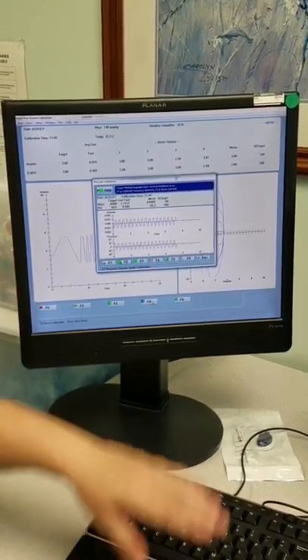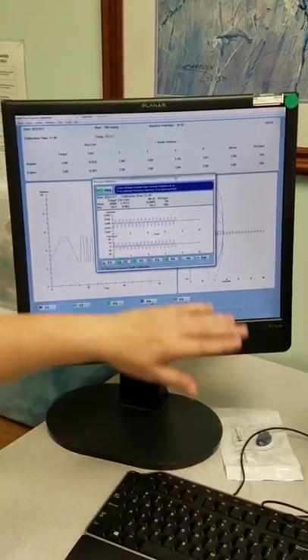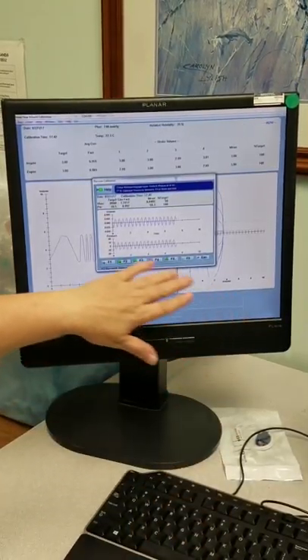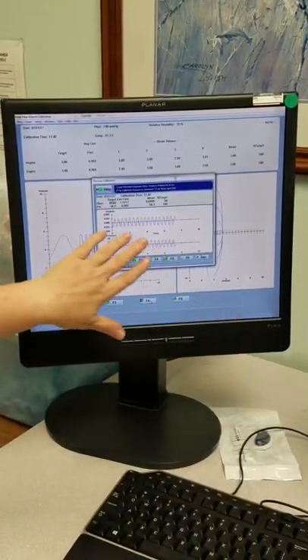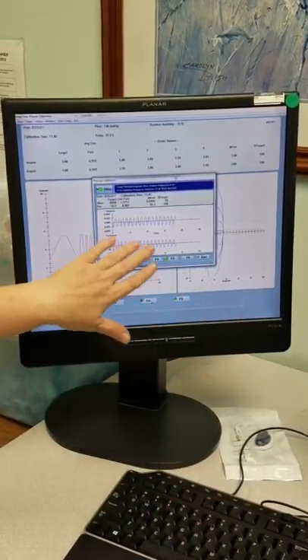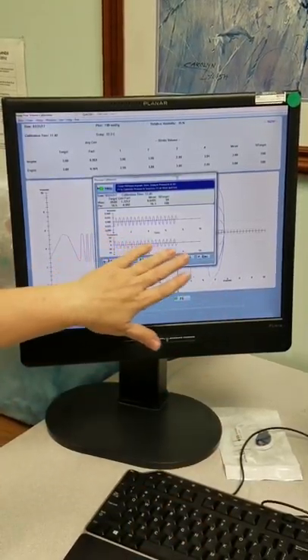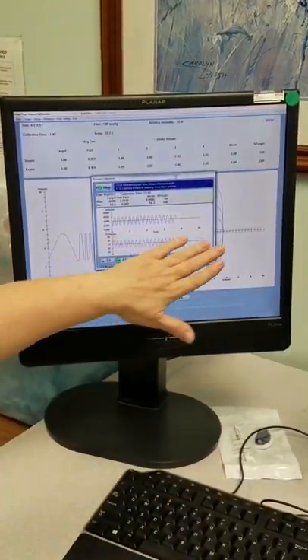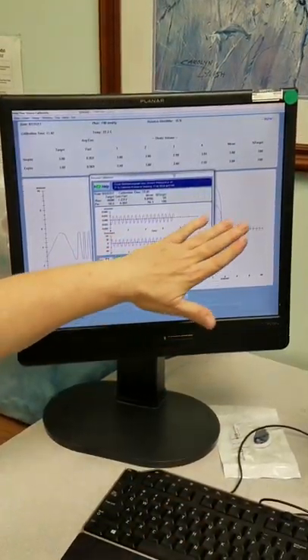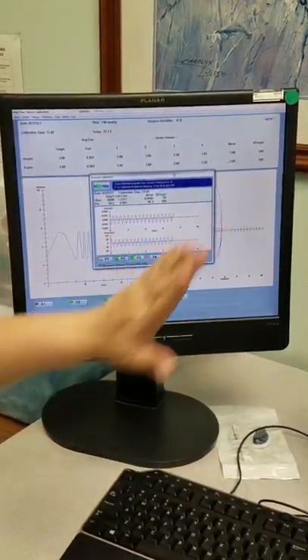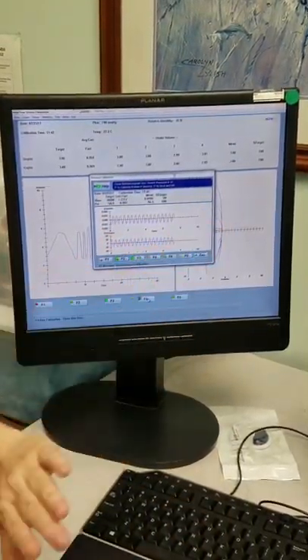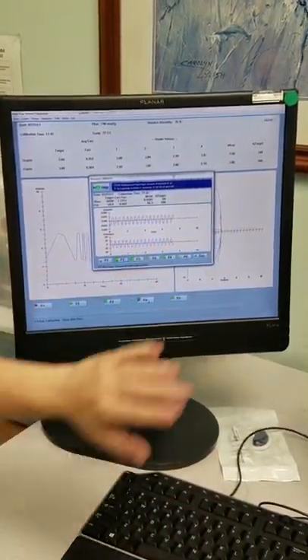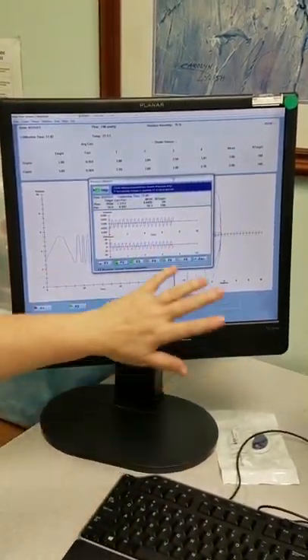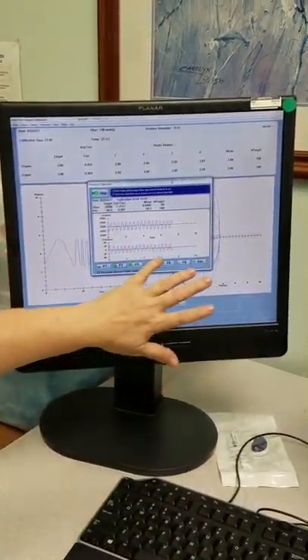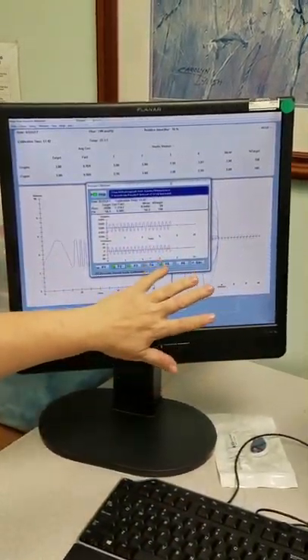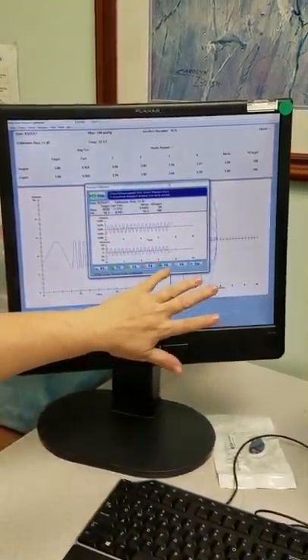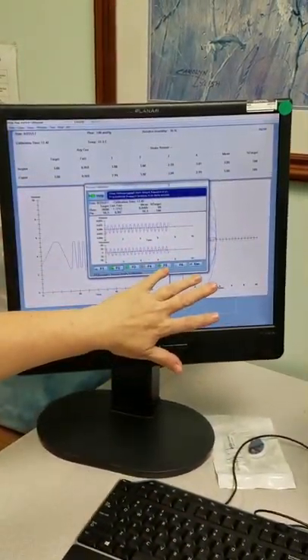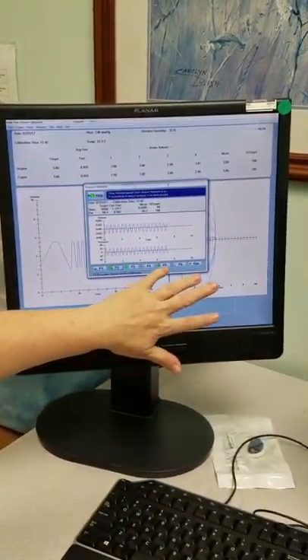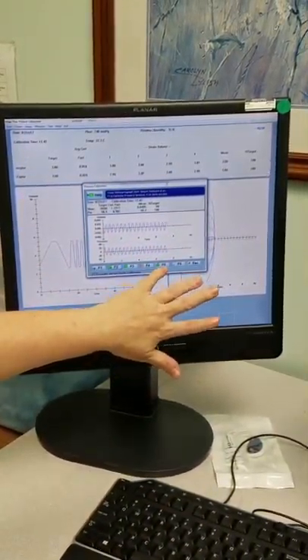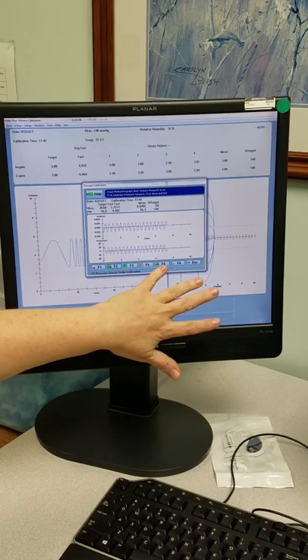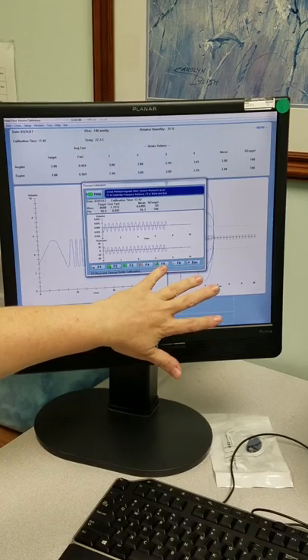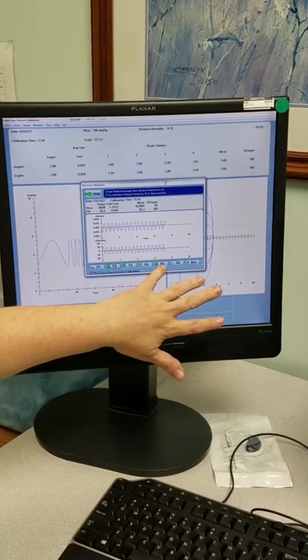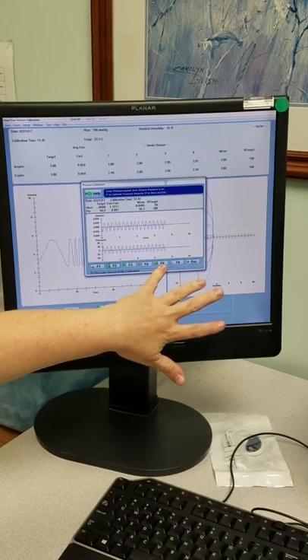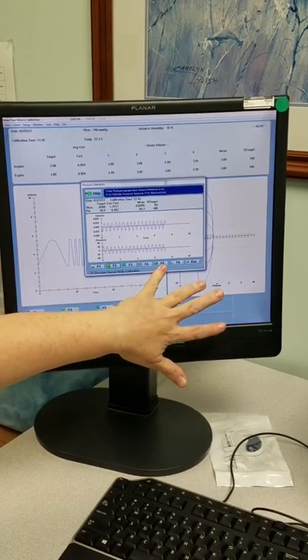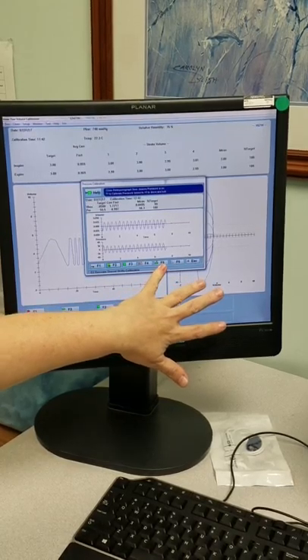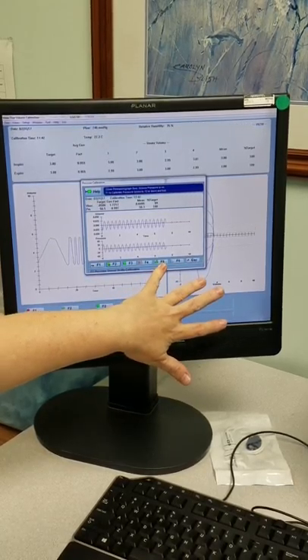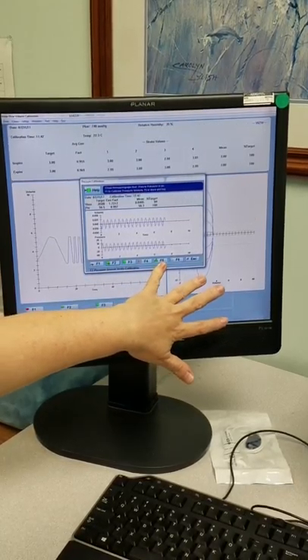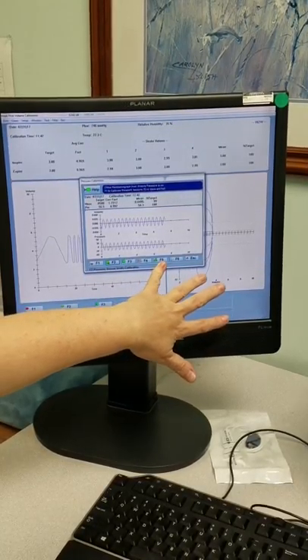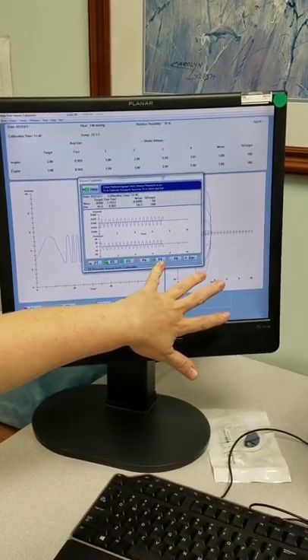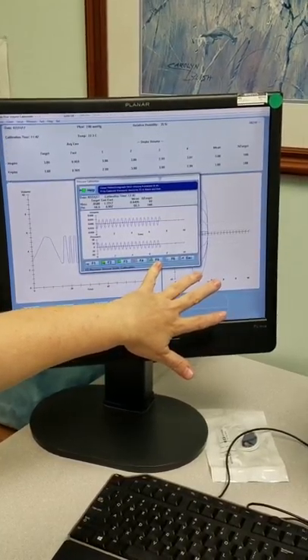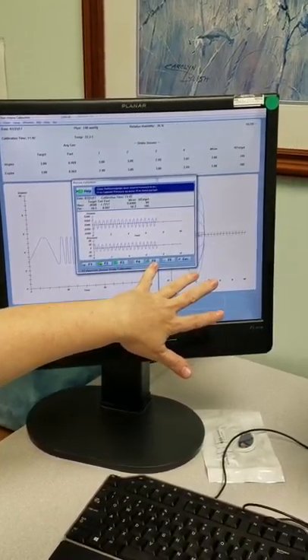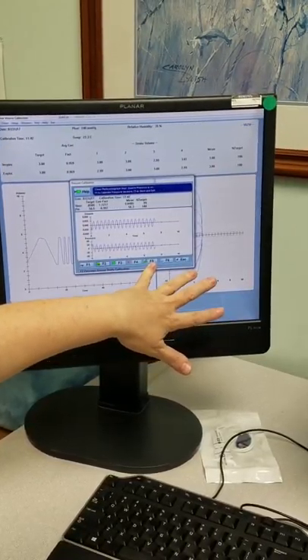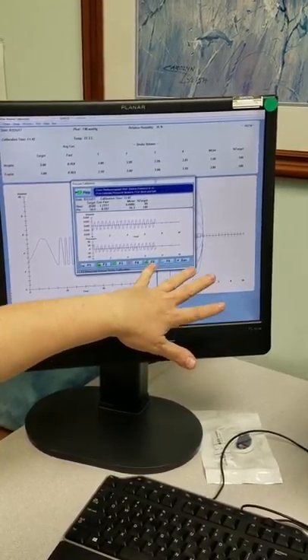Alright, now it came up — it's done. You hit F5 to print the report for that procedure.